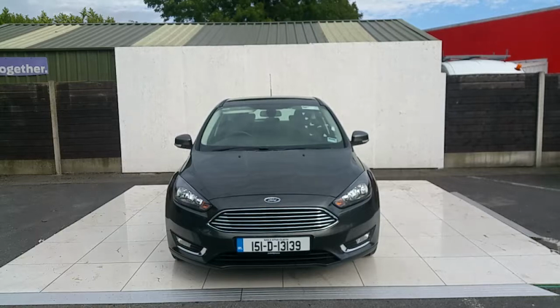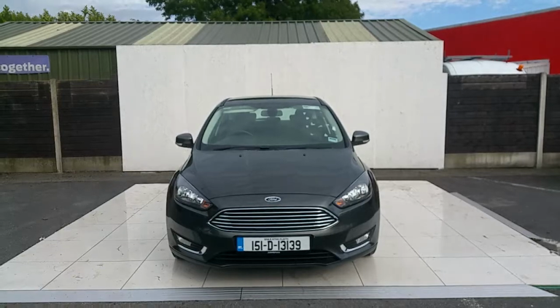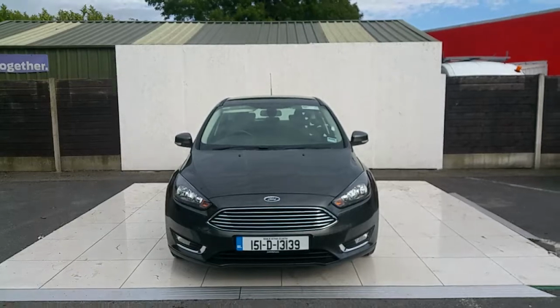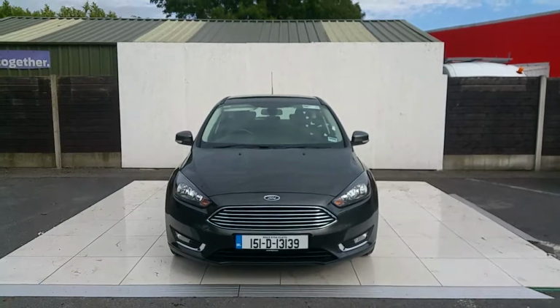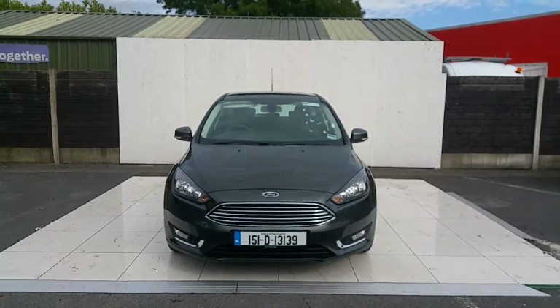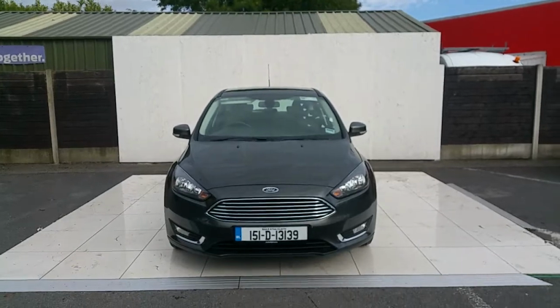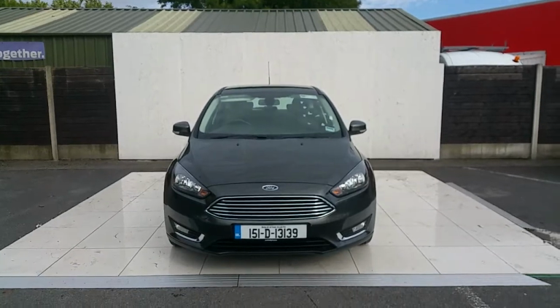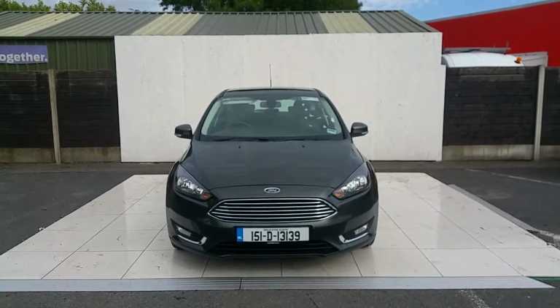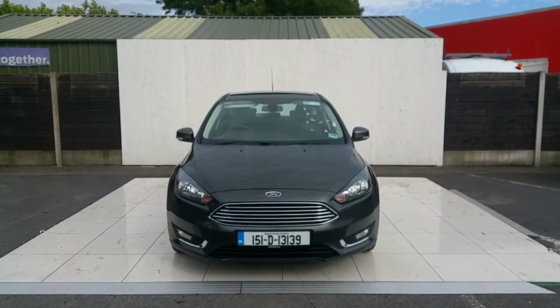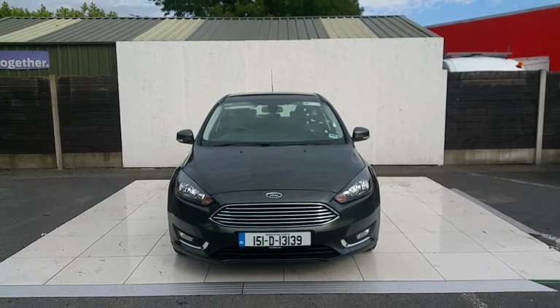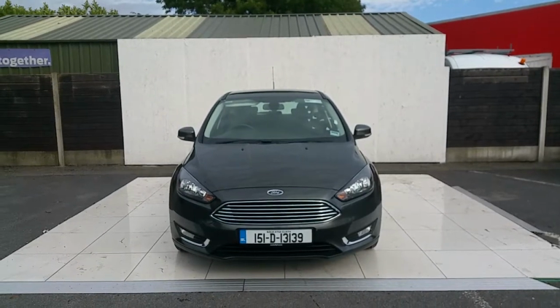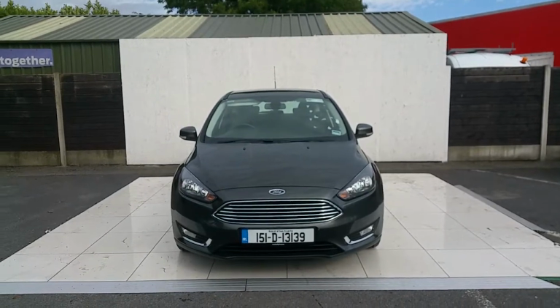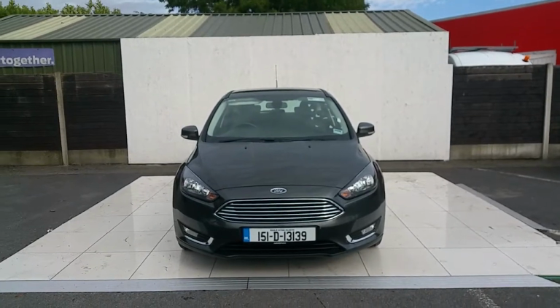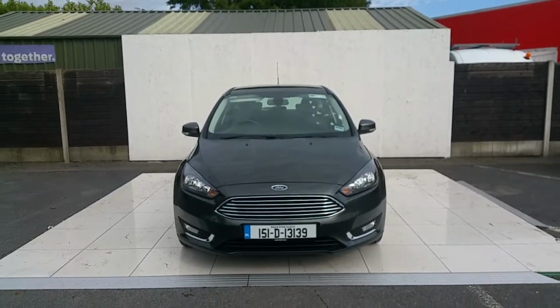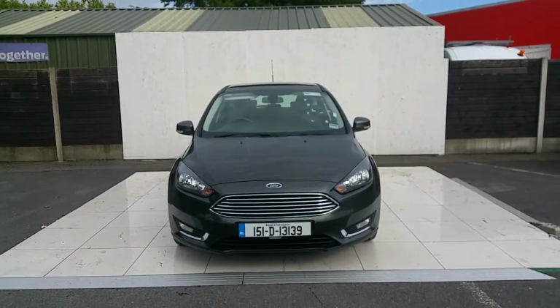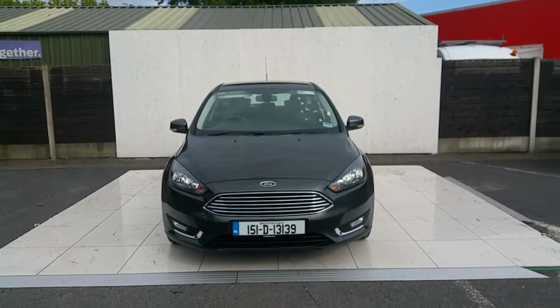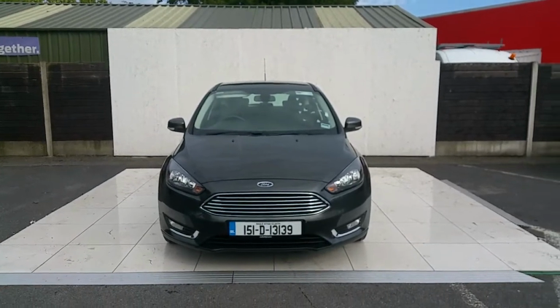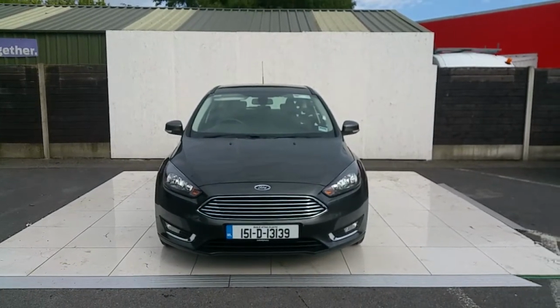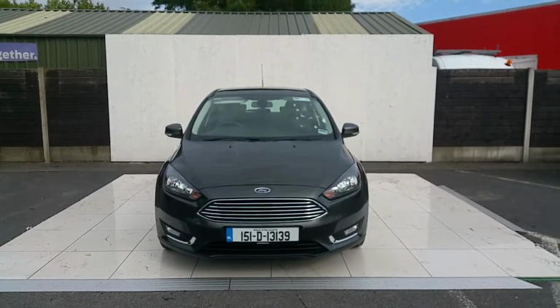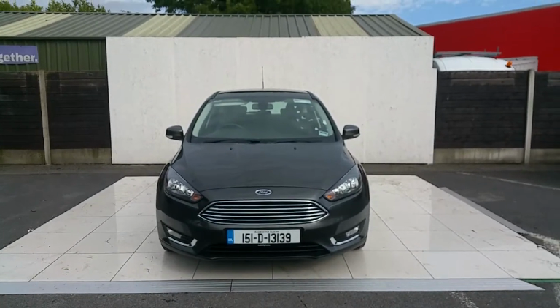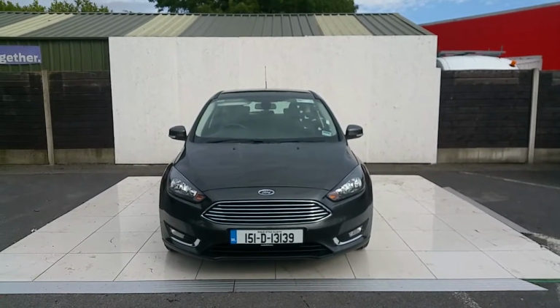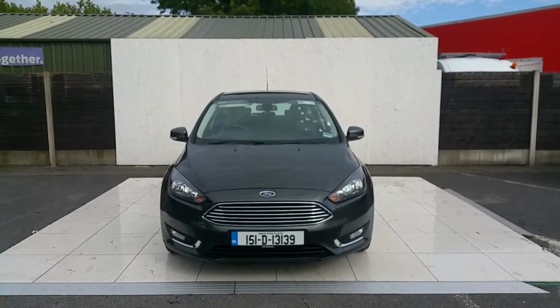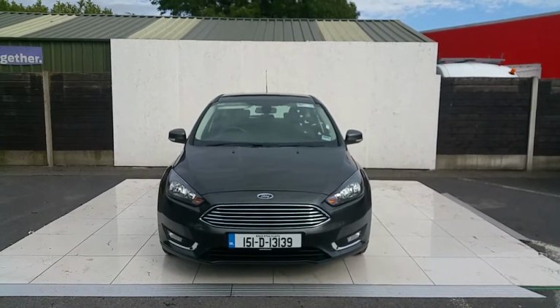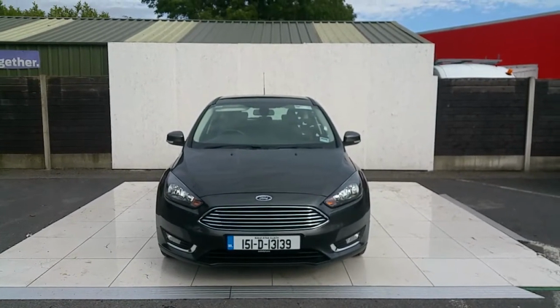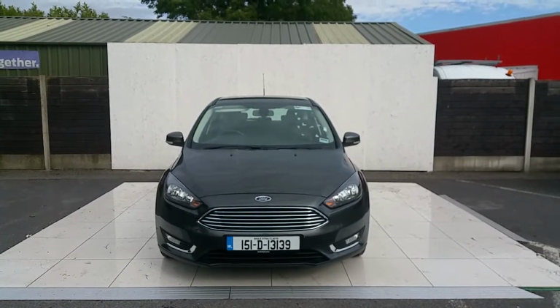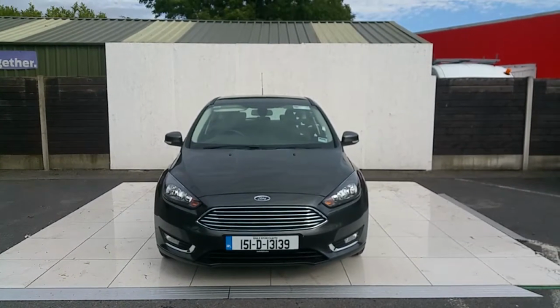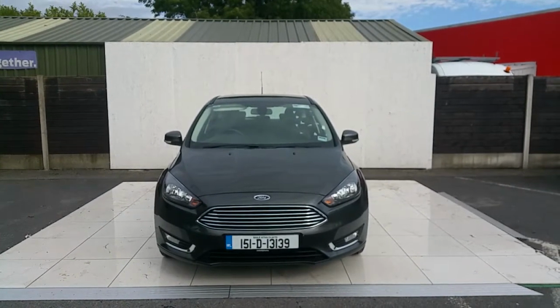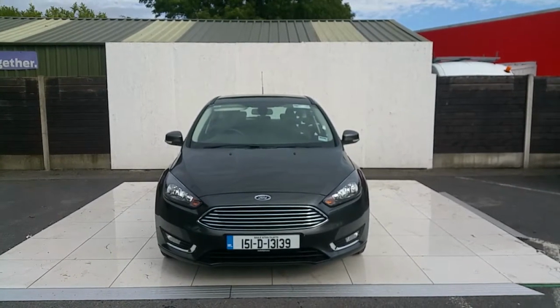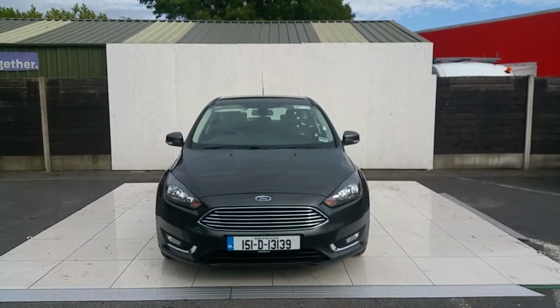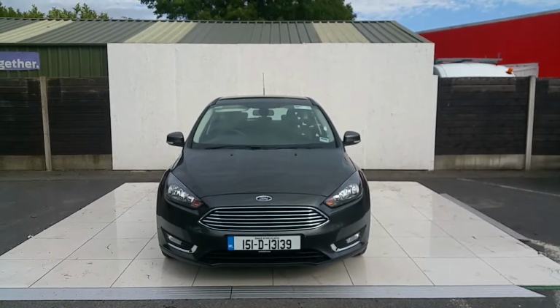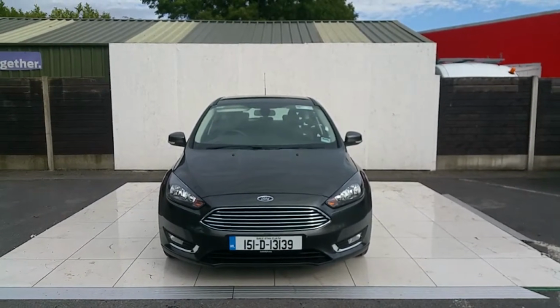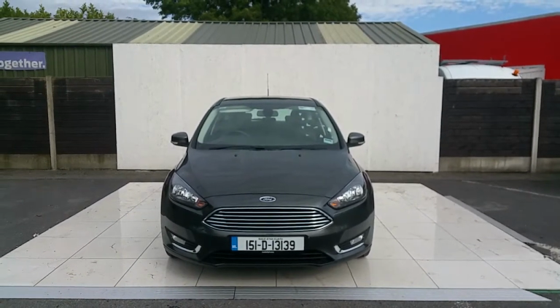Hello and welcome to Jodefe Ford. Right here we have a 151 Ford Focus Titanium model.